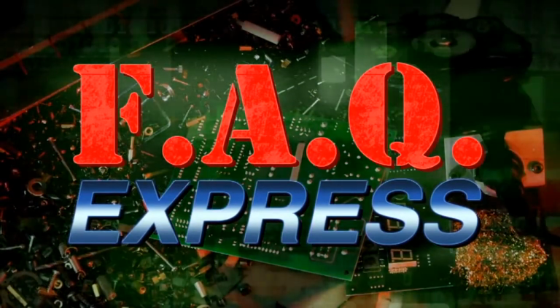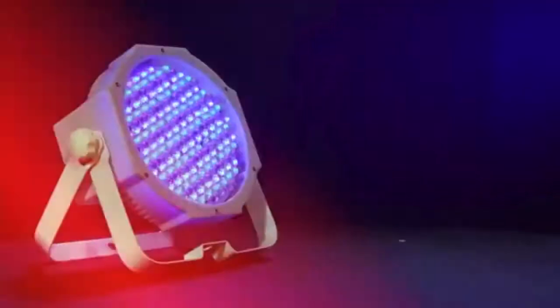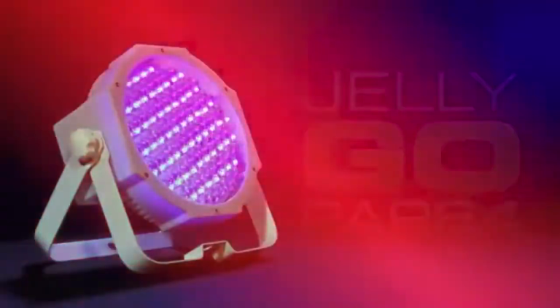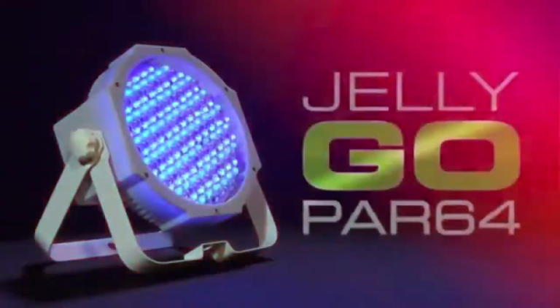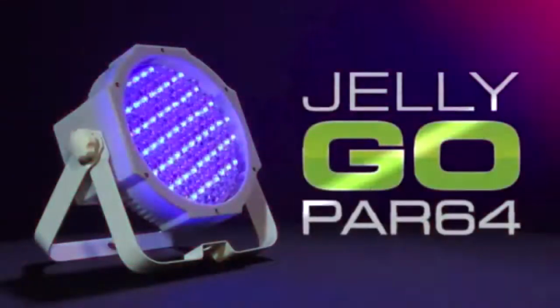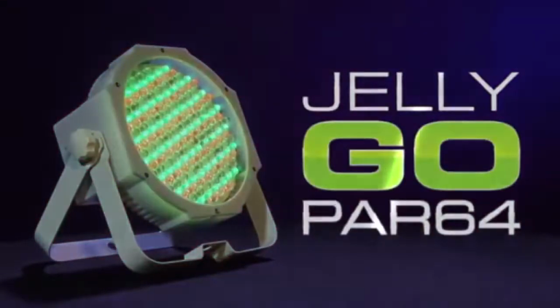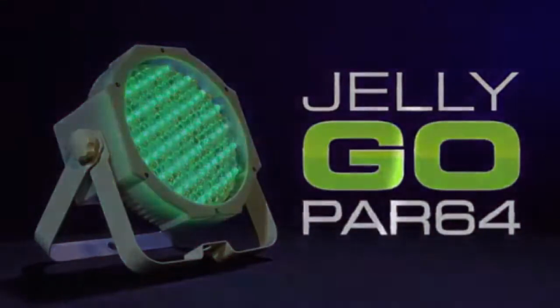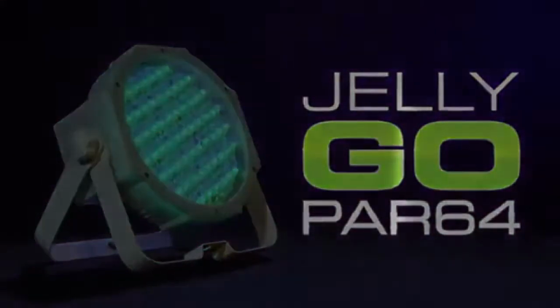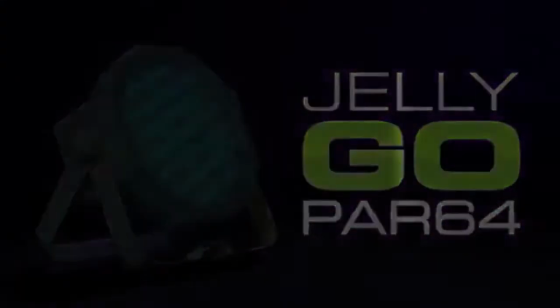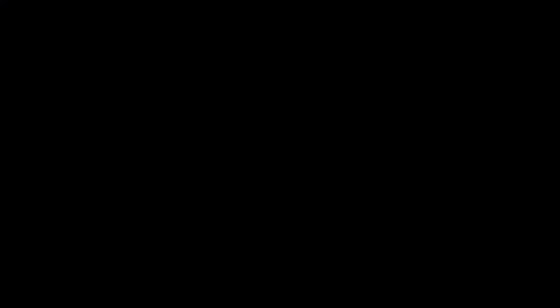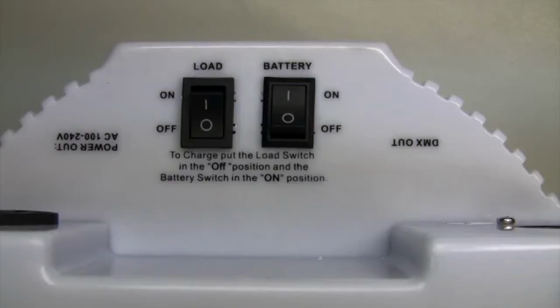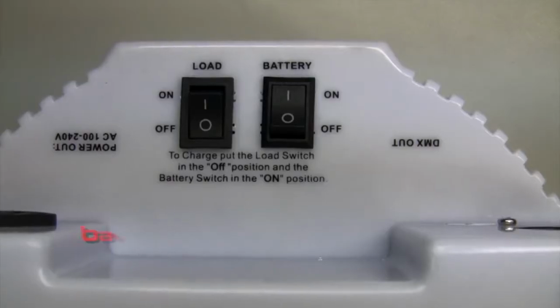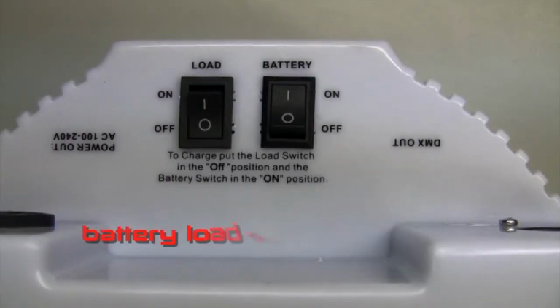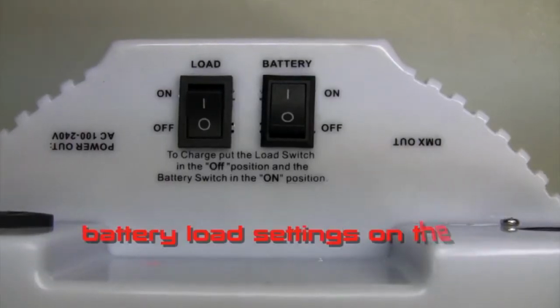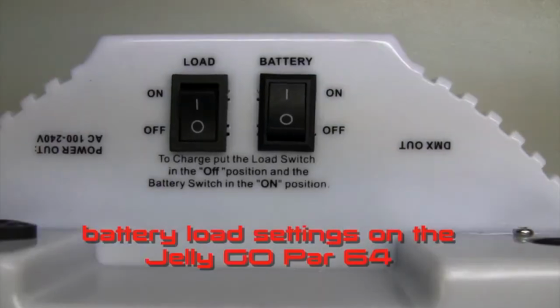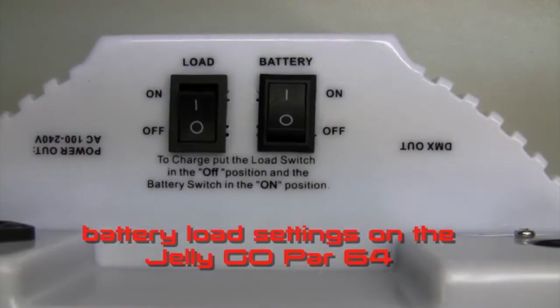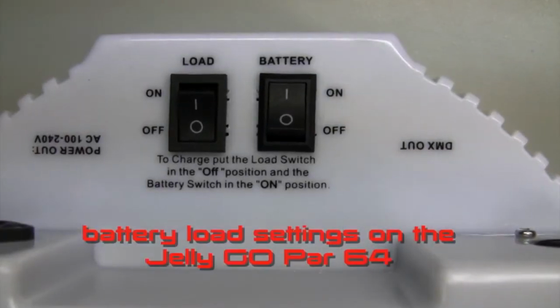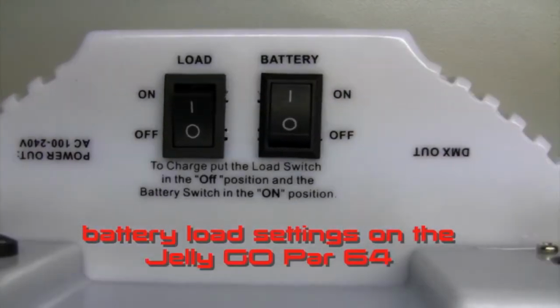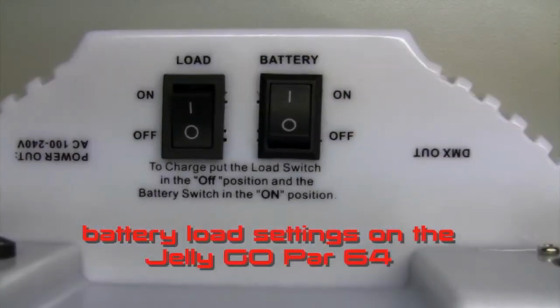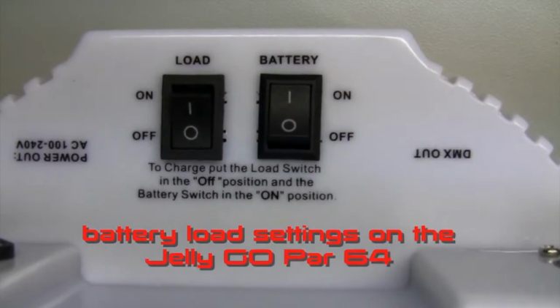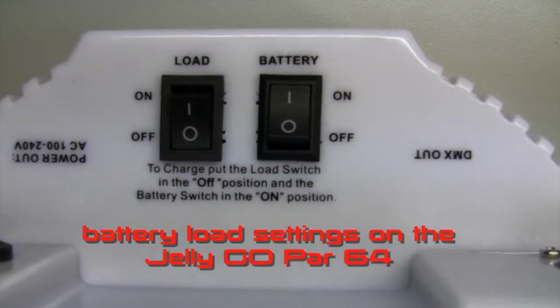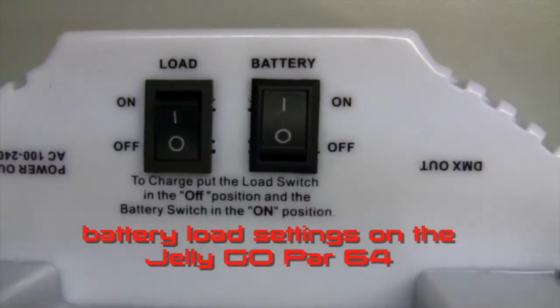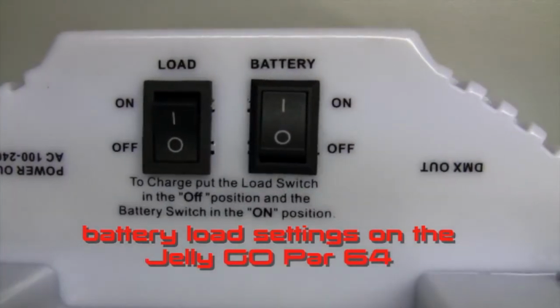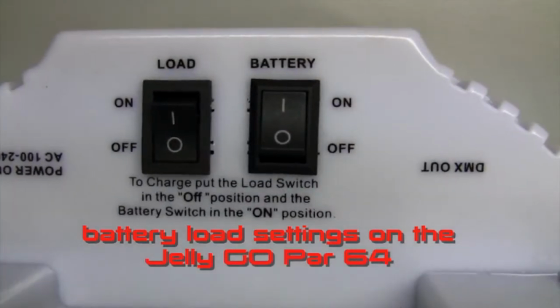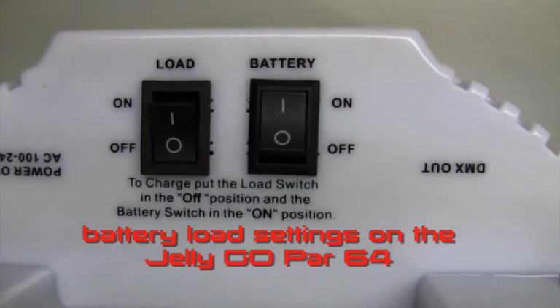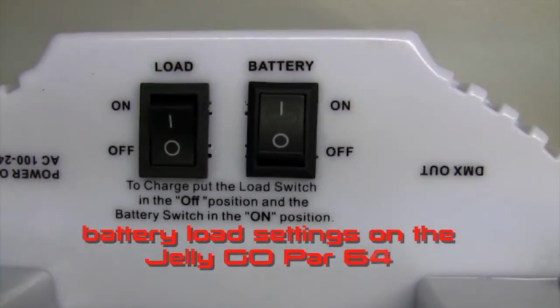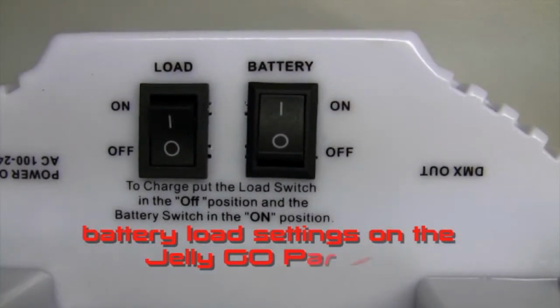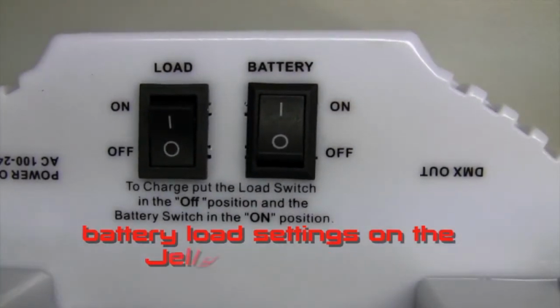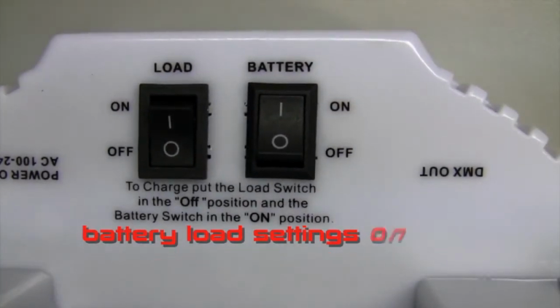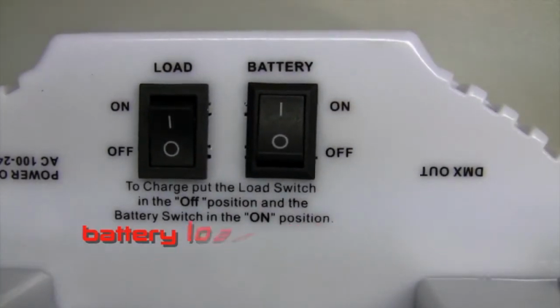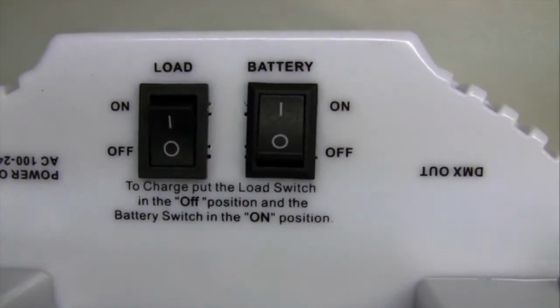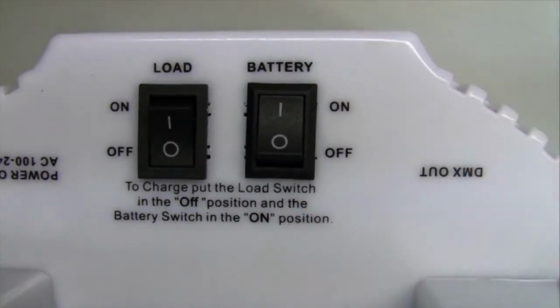In this edition of FAQ Express, we're going to explain the battery load settings on the Jelly Gopar 64.